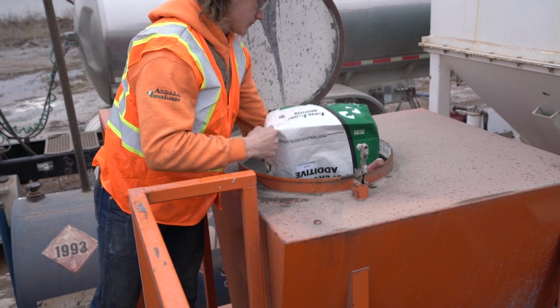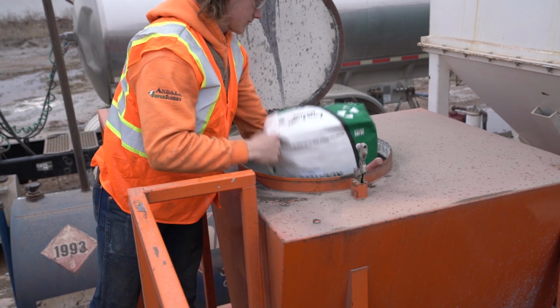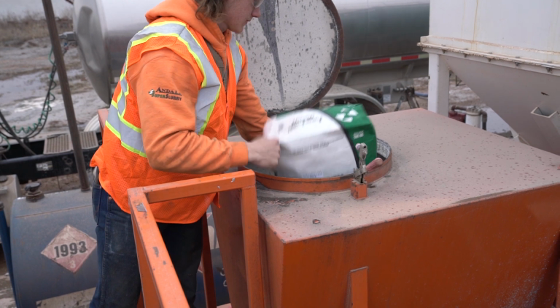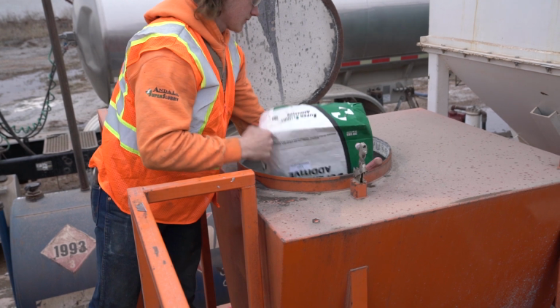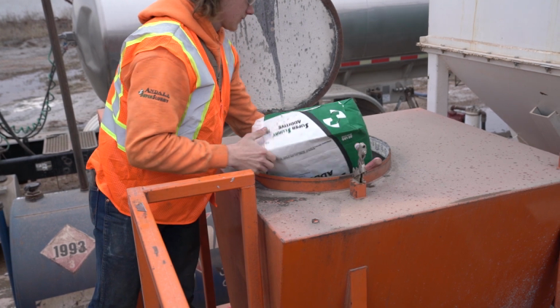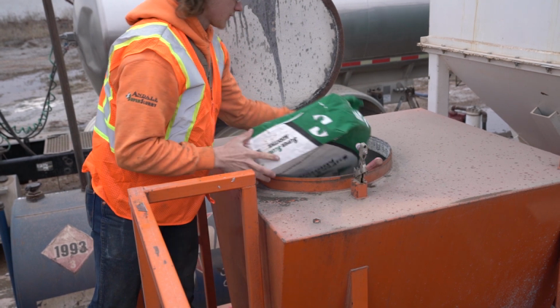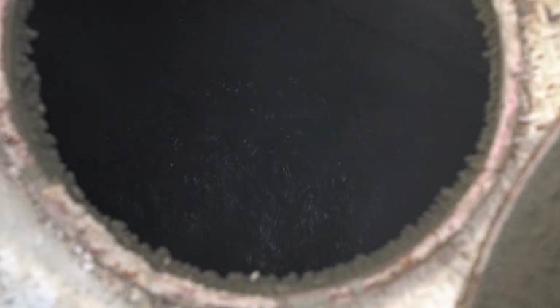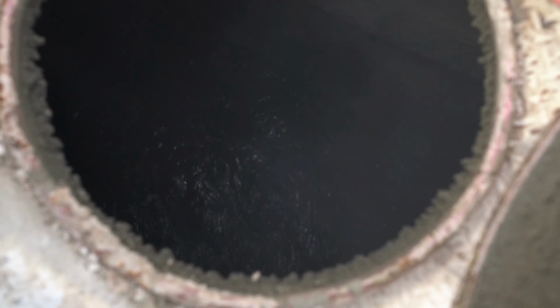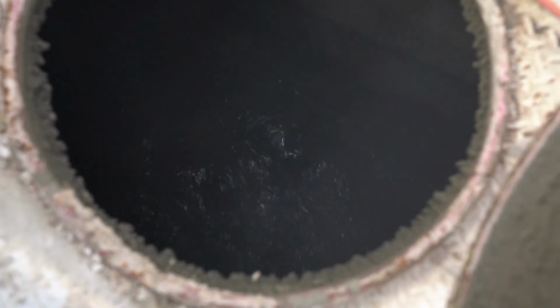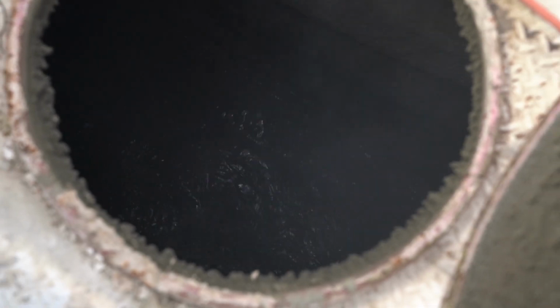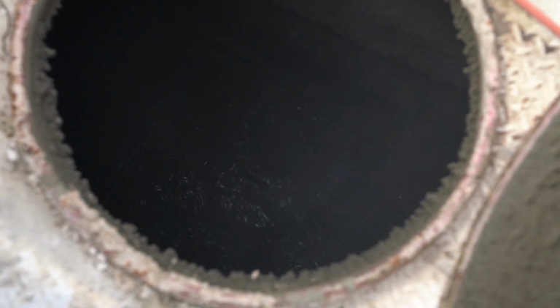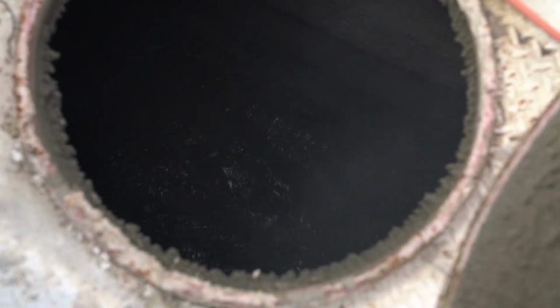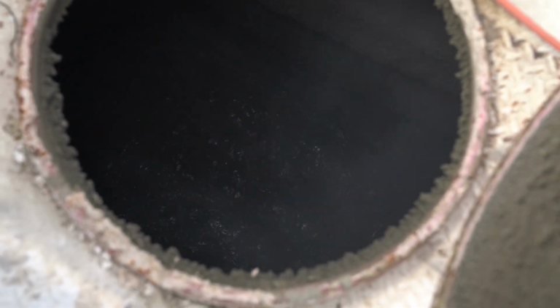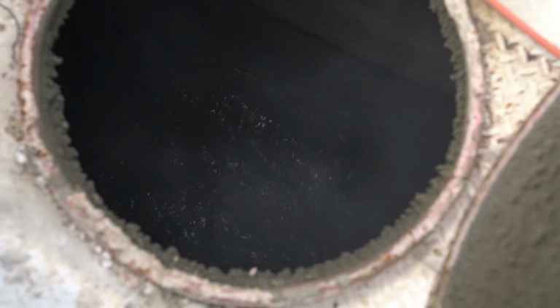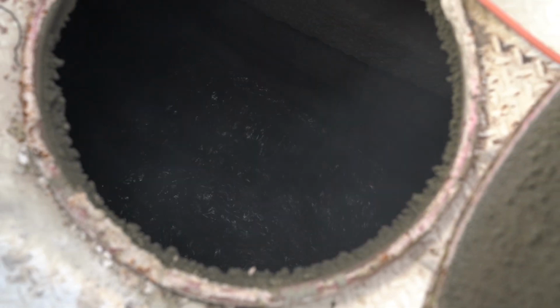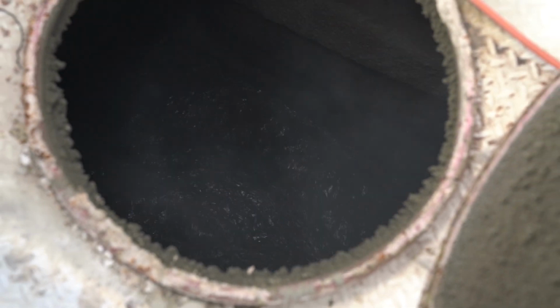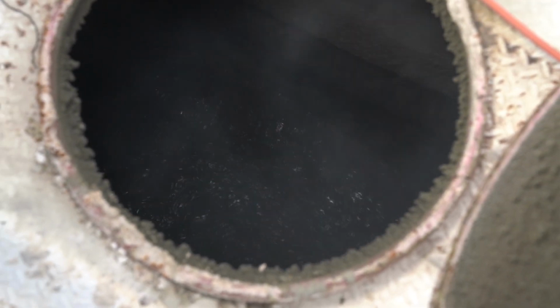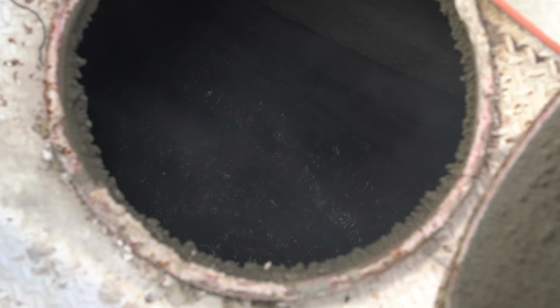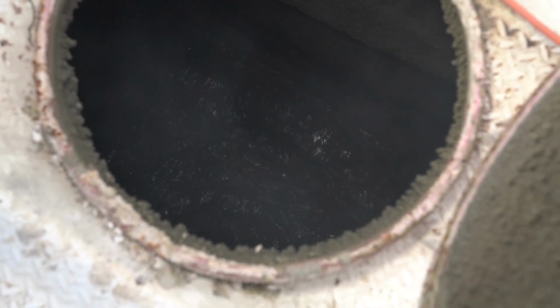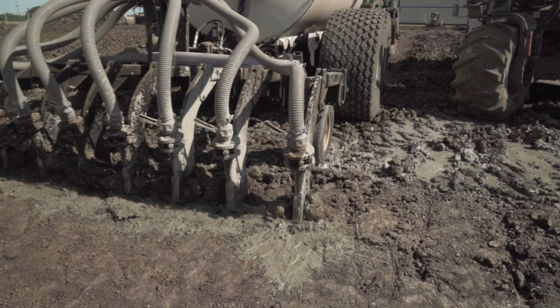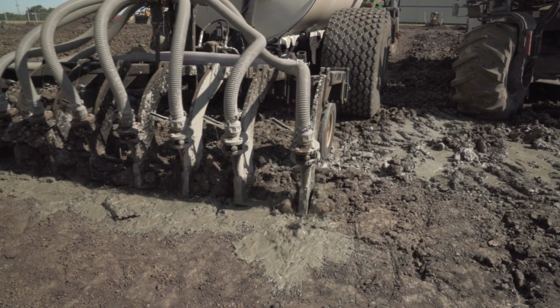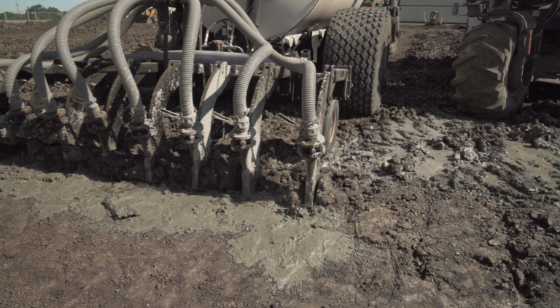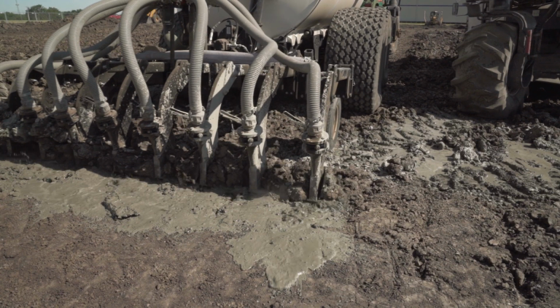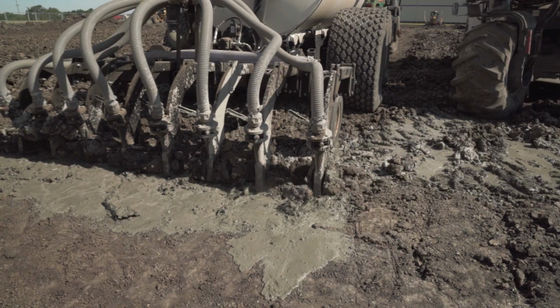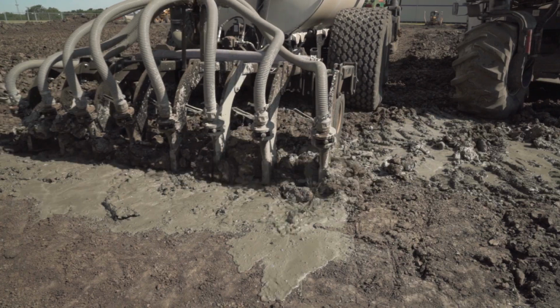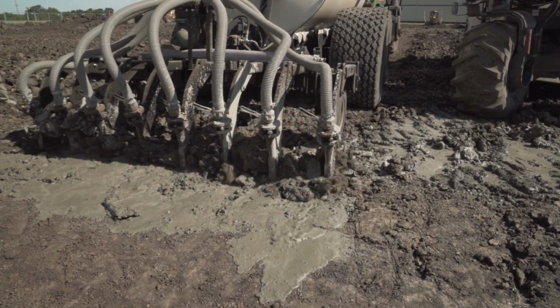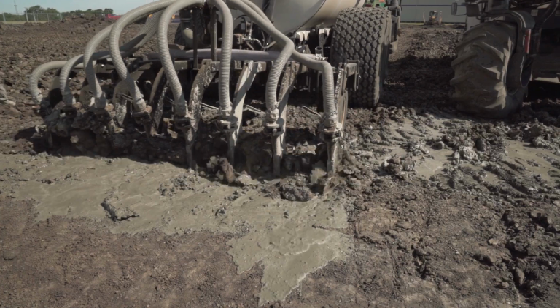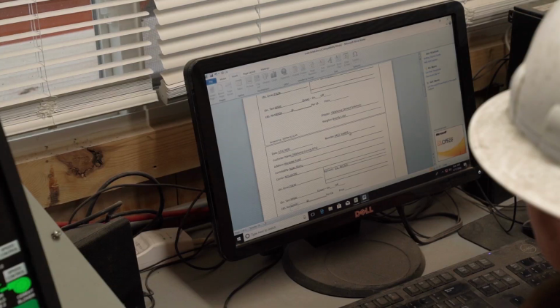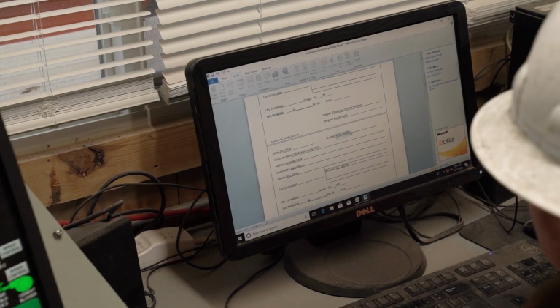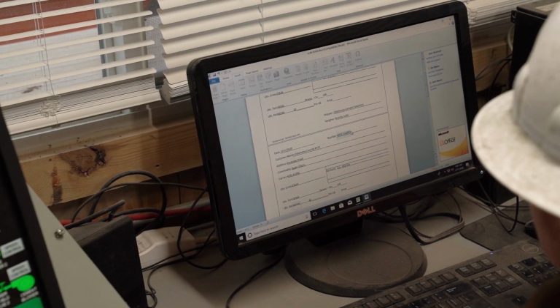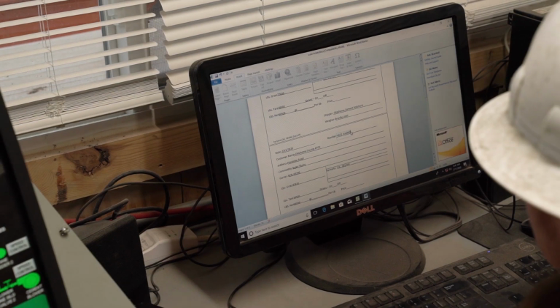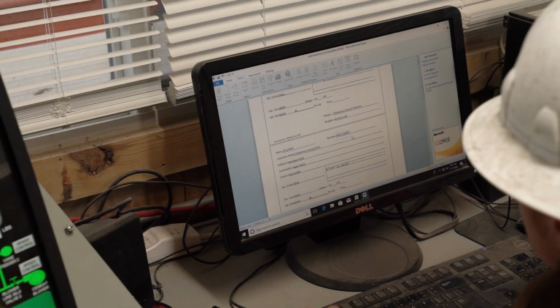Endale slurry is a liquefied Portland cement material that has been 100% hydrated by water.